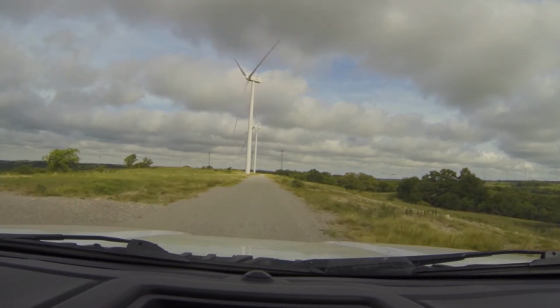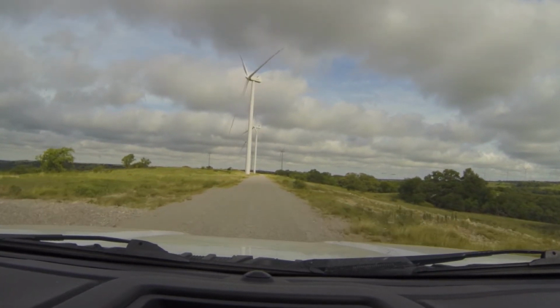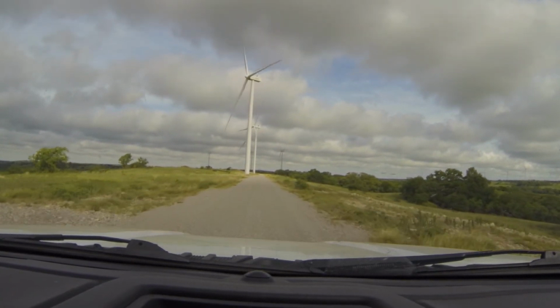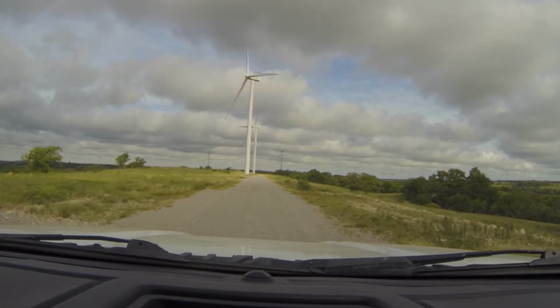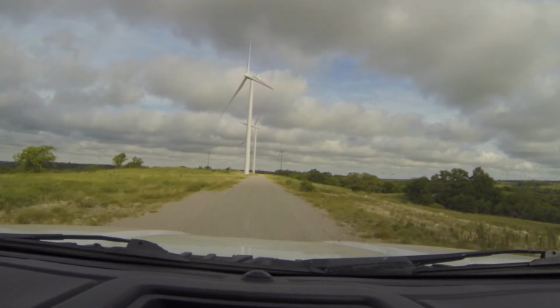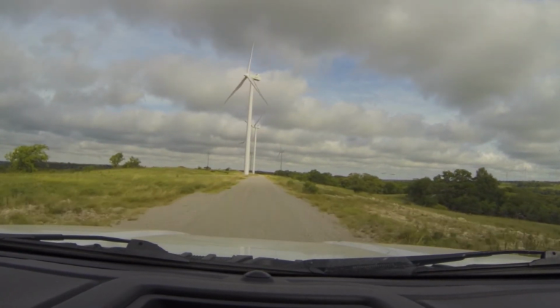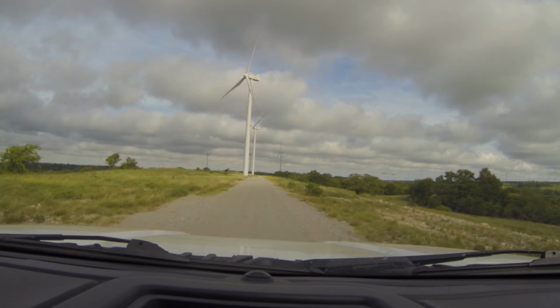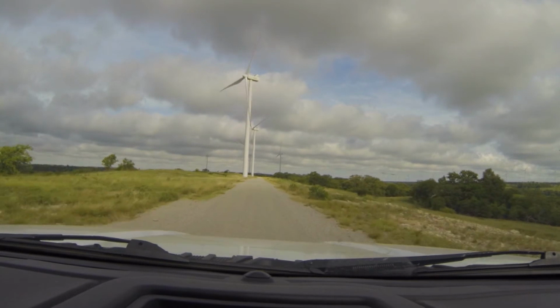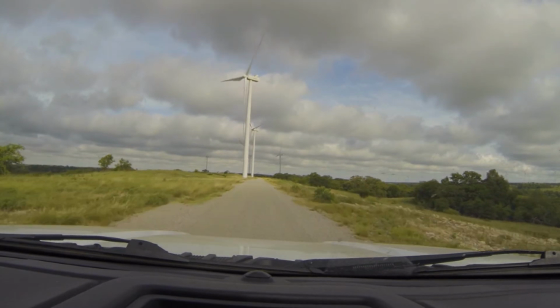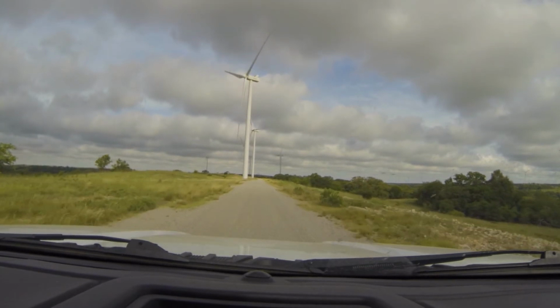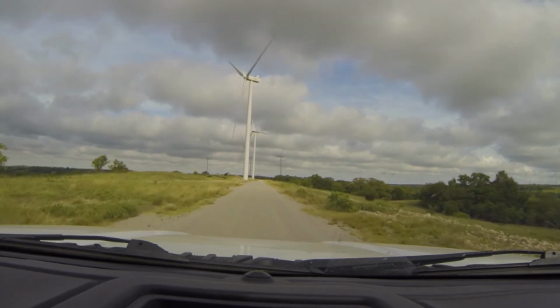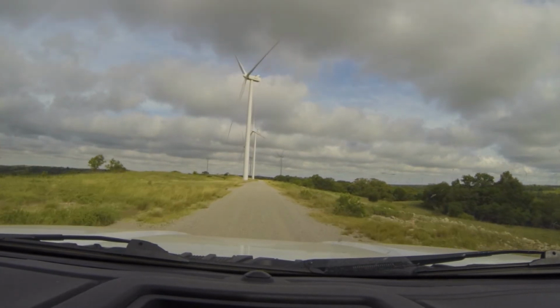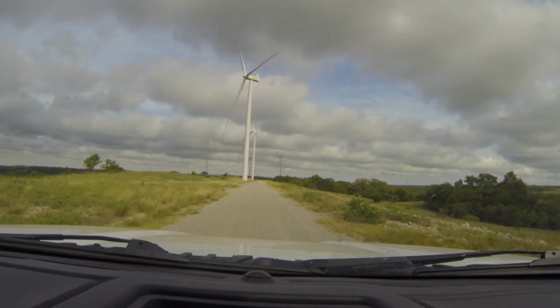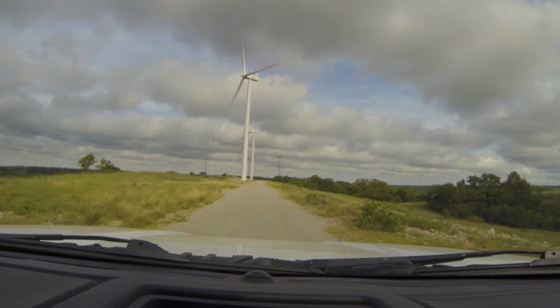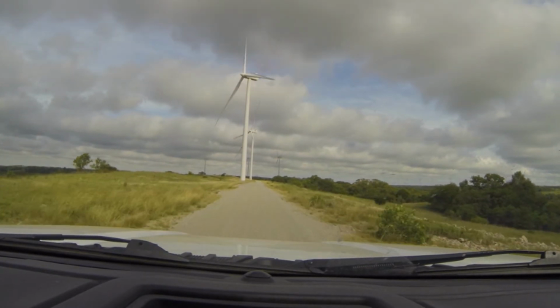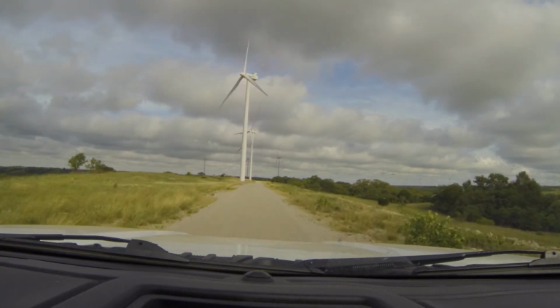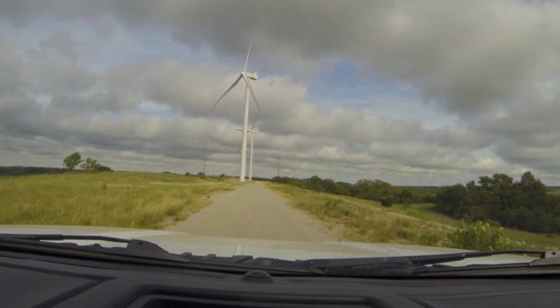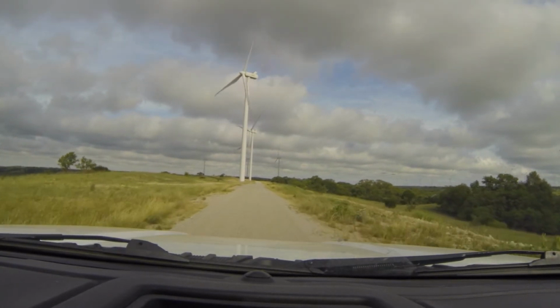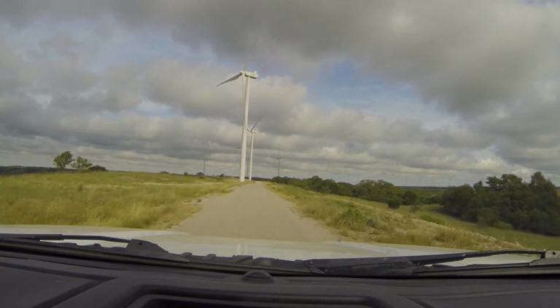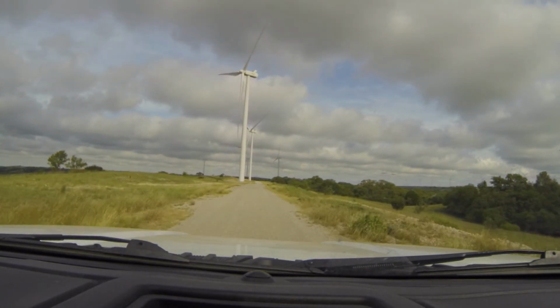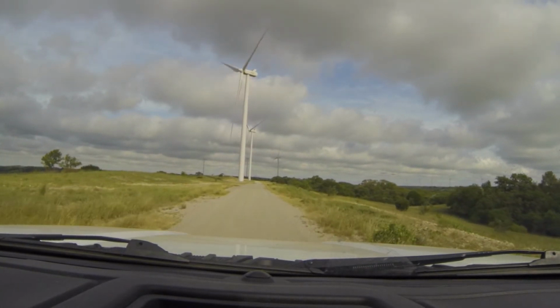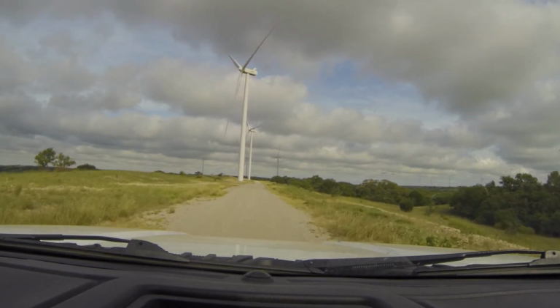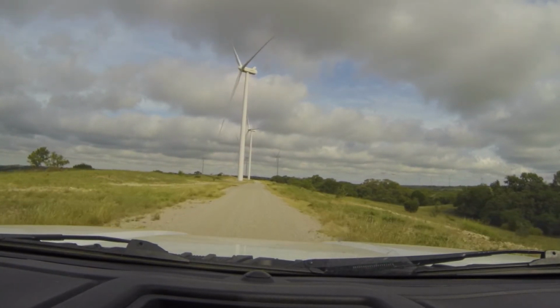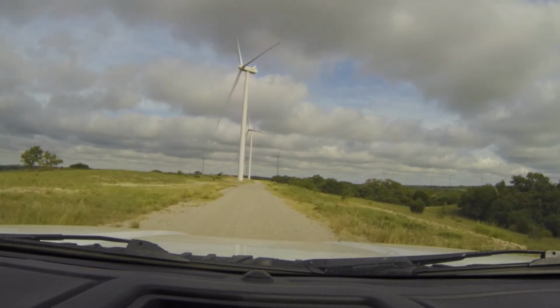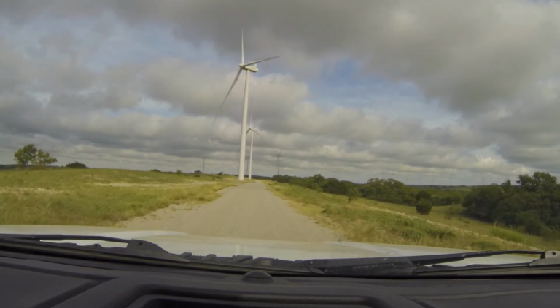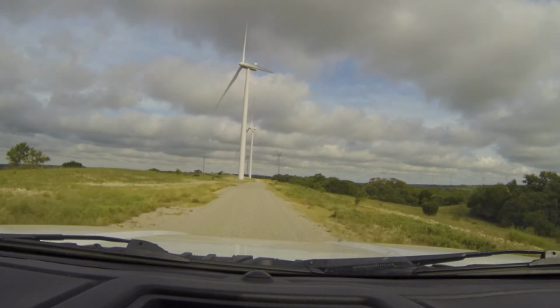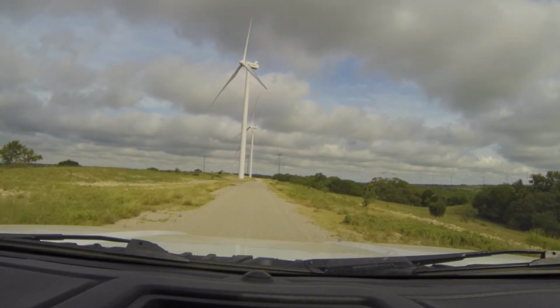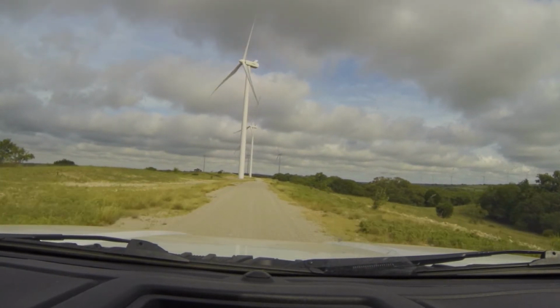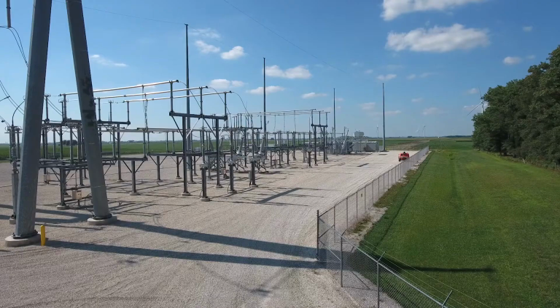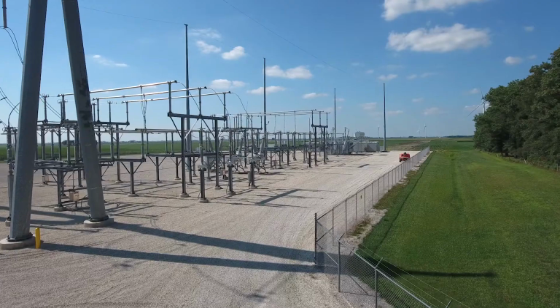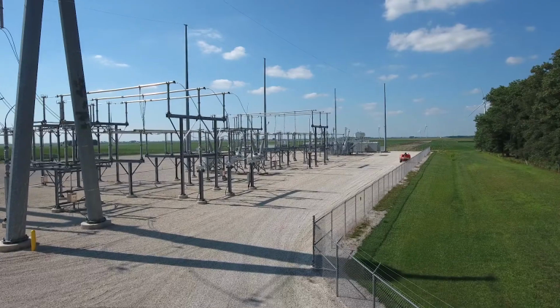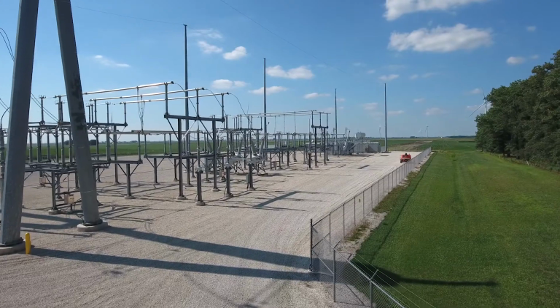The collection system is a series of underground cables that connect each turbine all the way back to the substation.